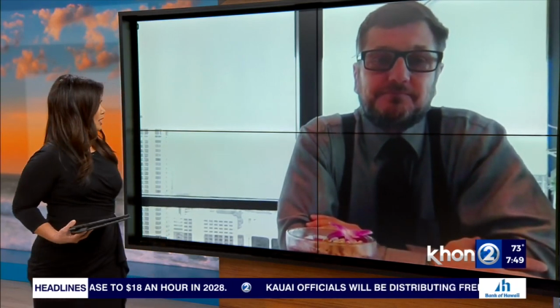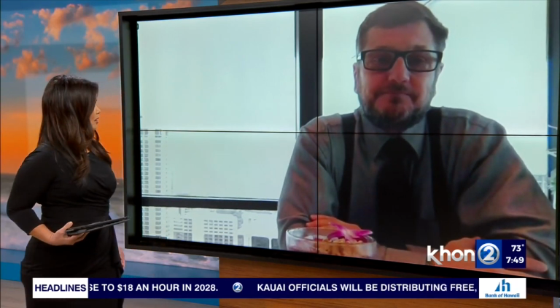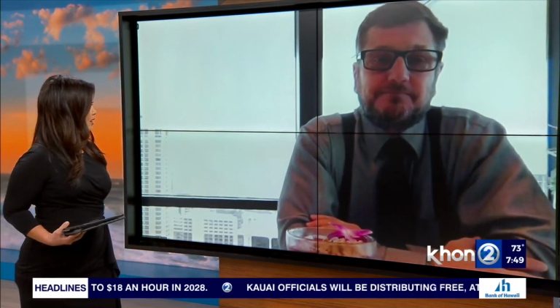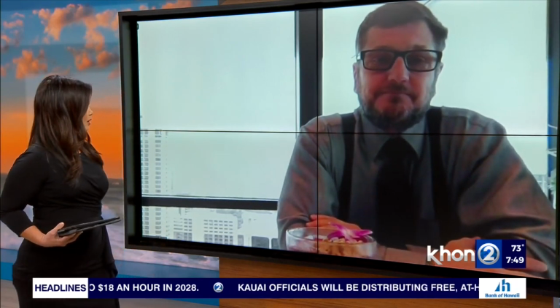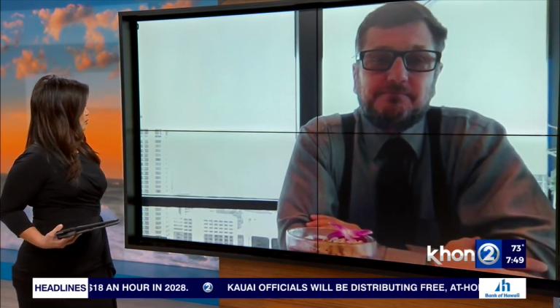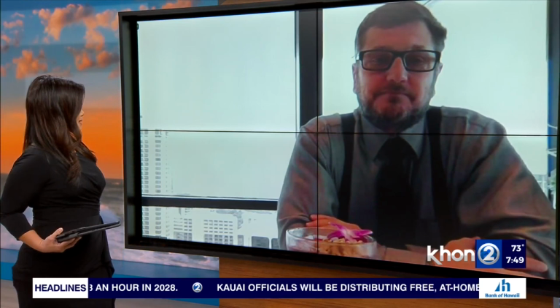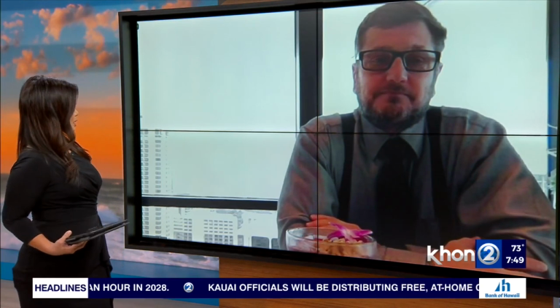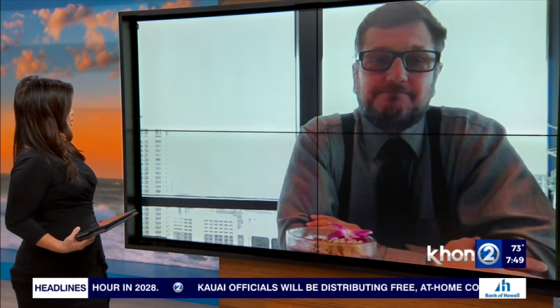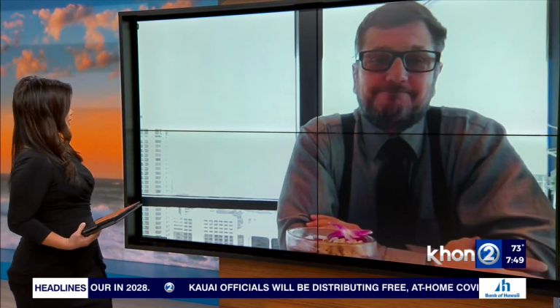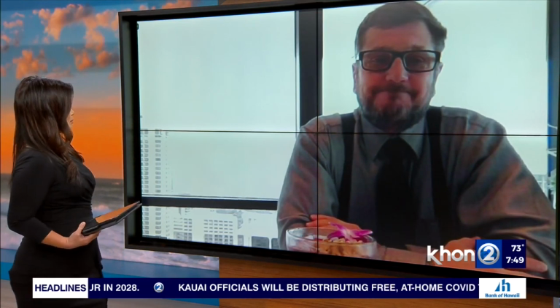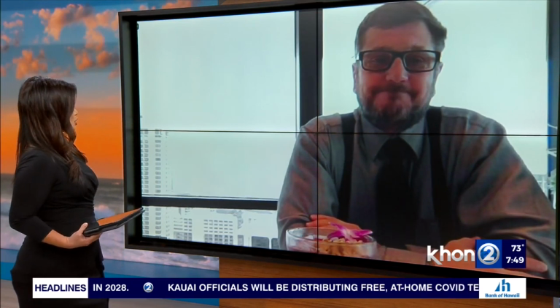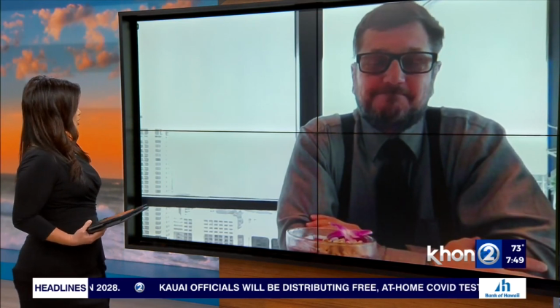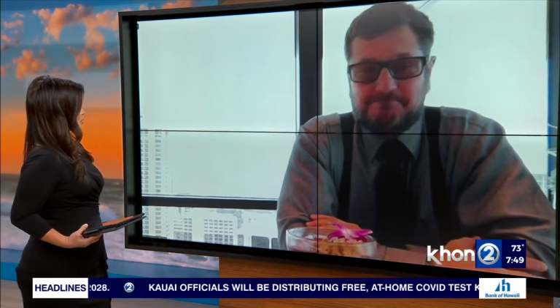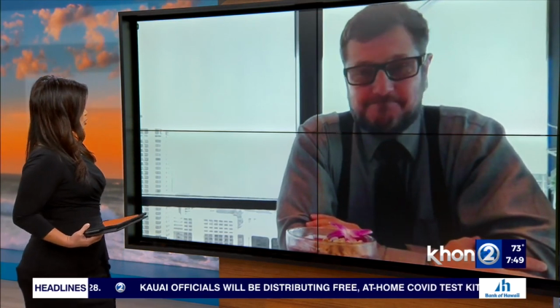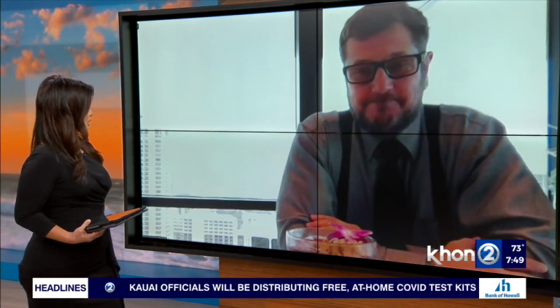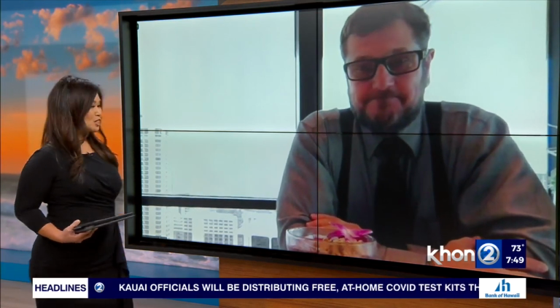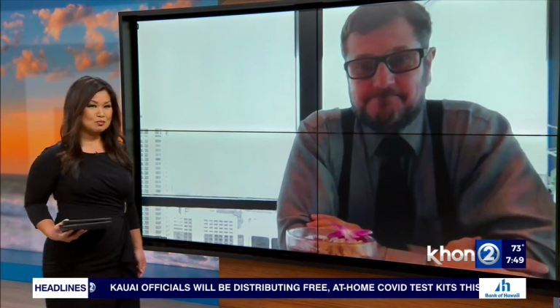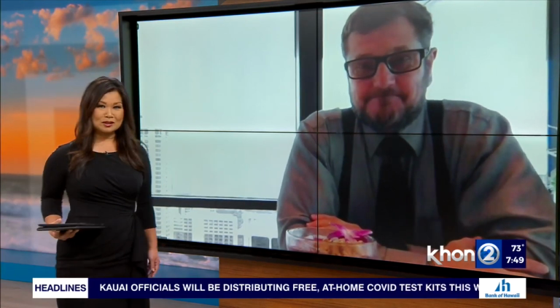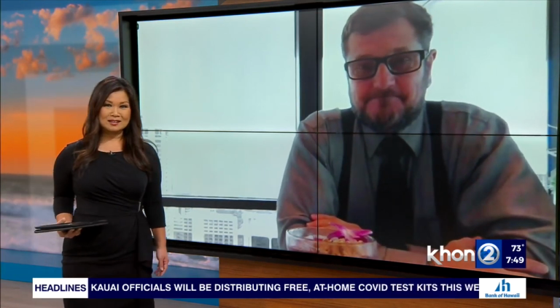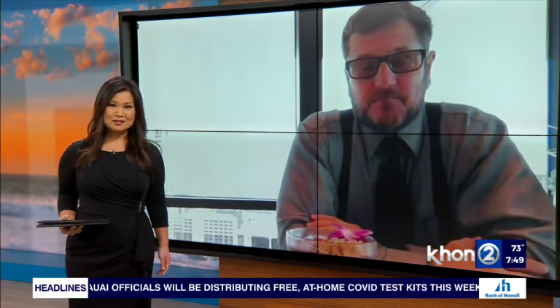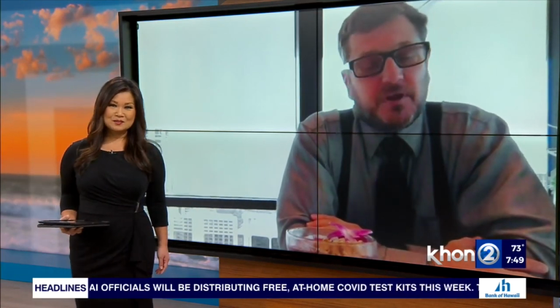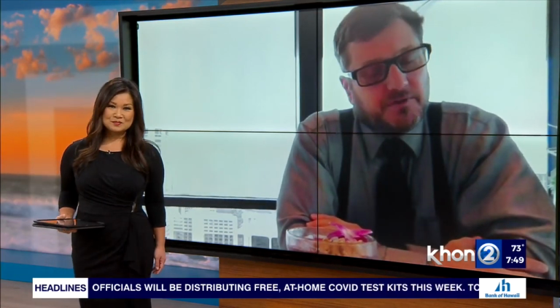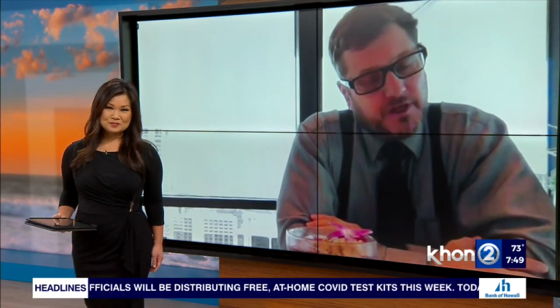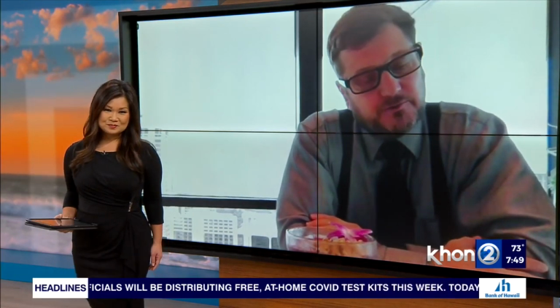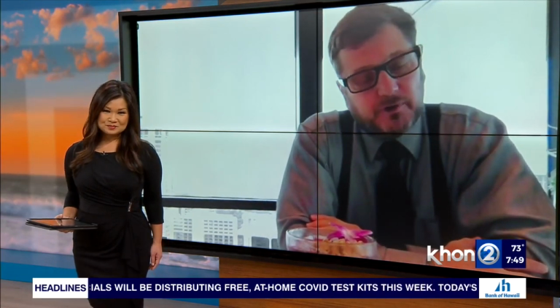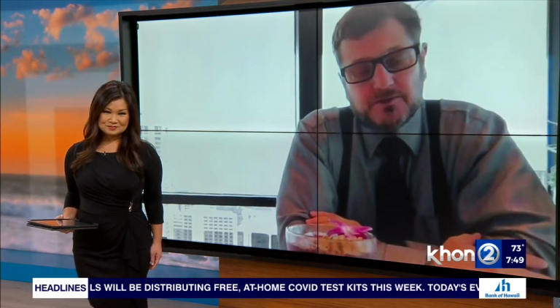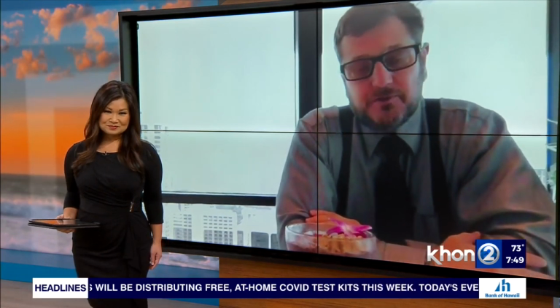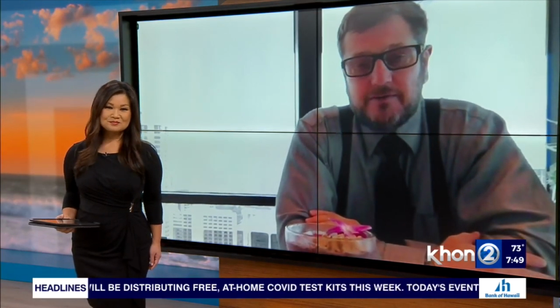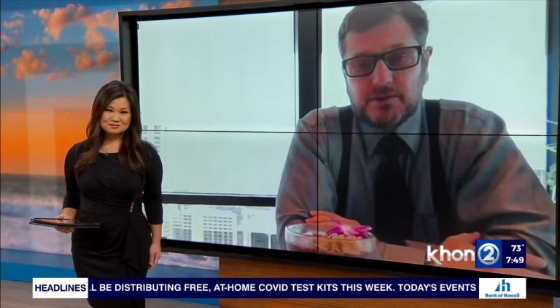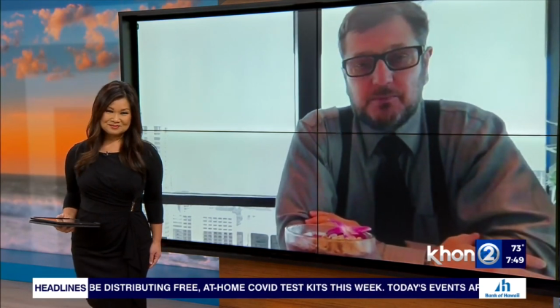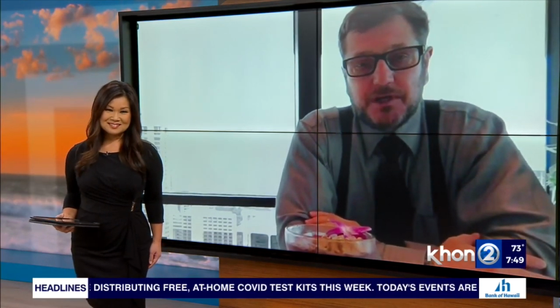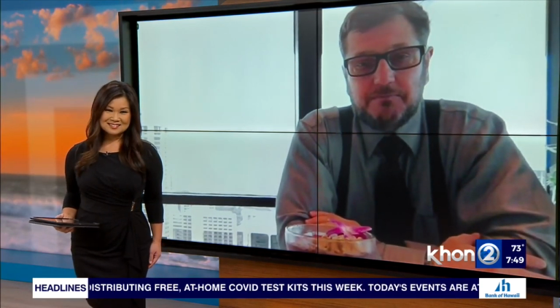Rafe Hull with Pesca Waikiki Beach — thanks so much for joining us this morning. Thank you very much for having us. We appreciate it.